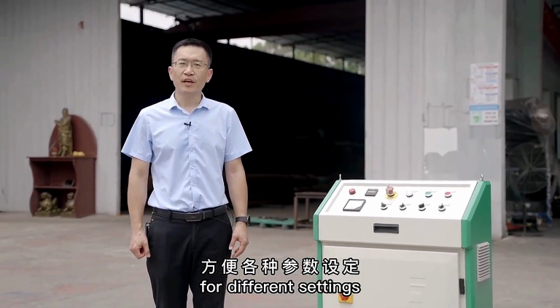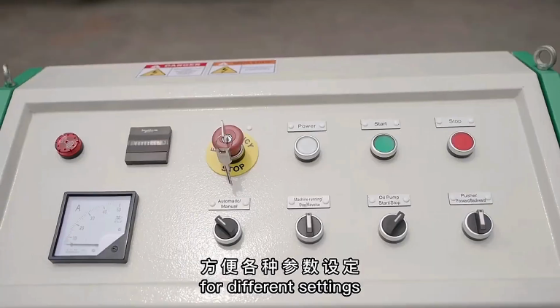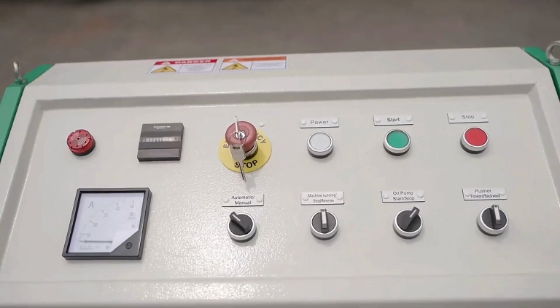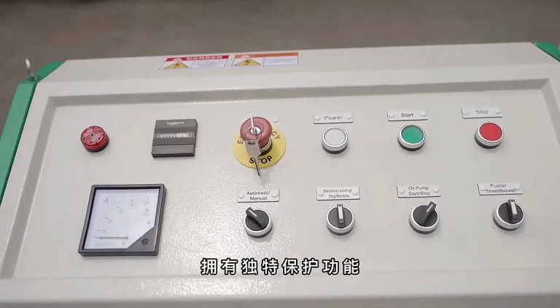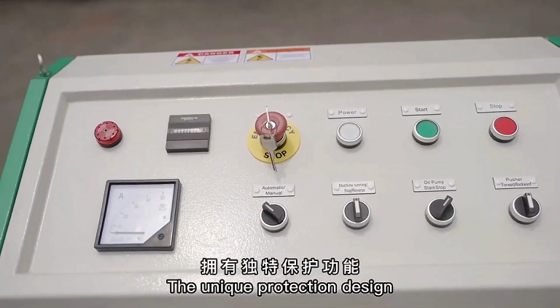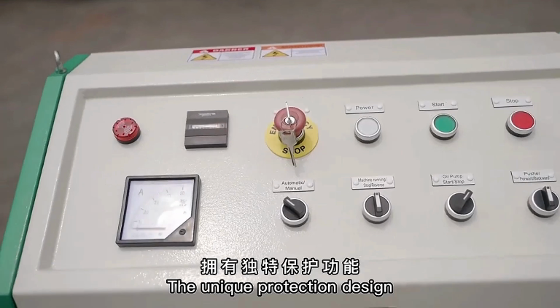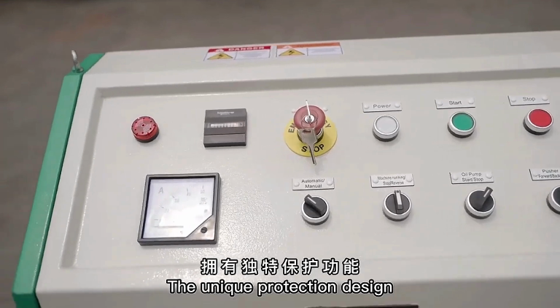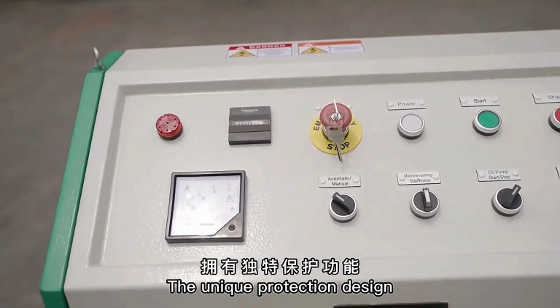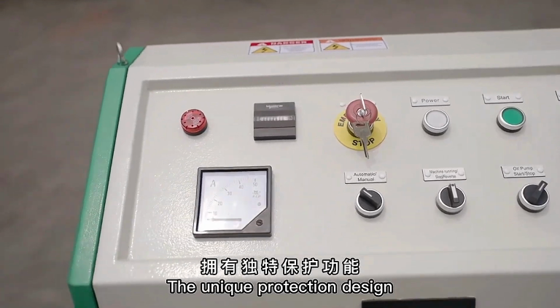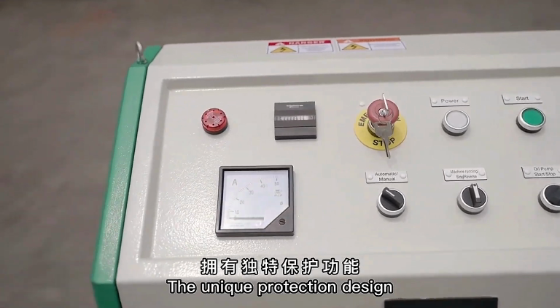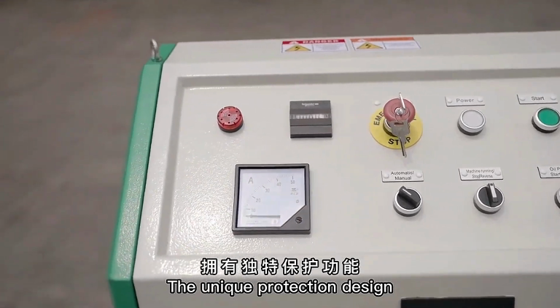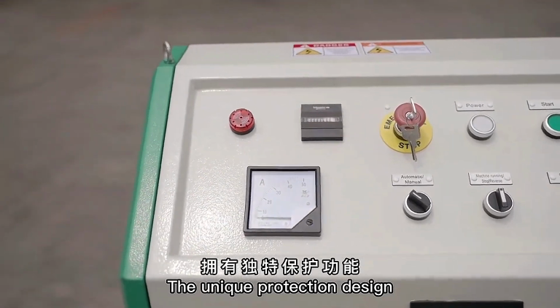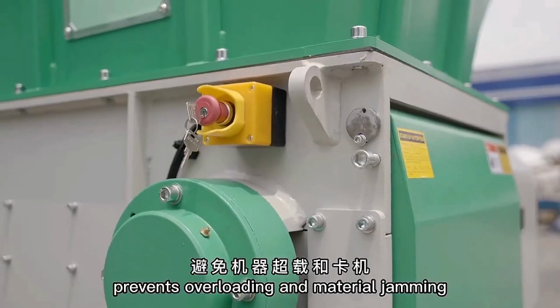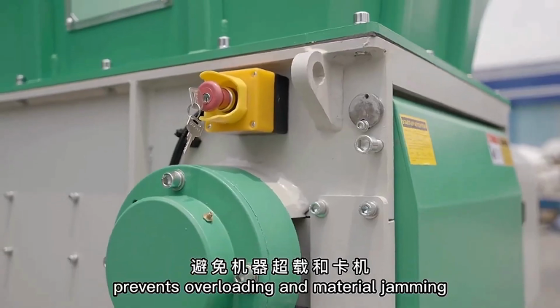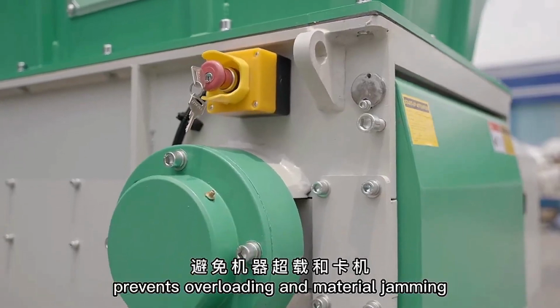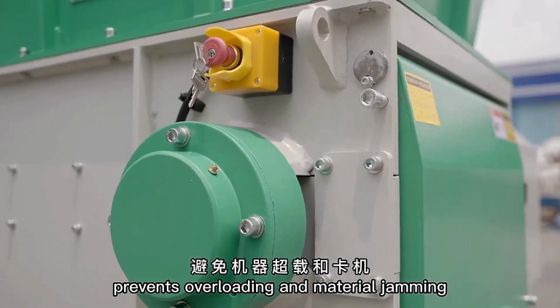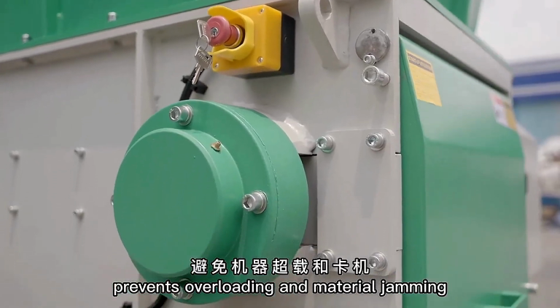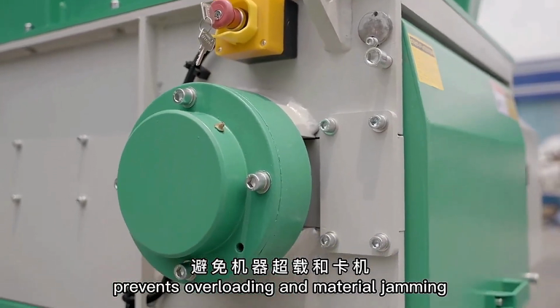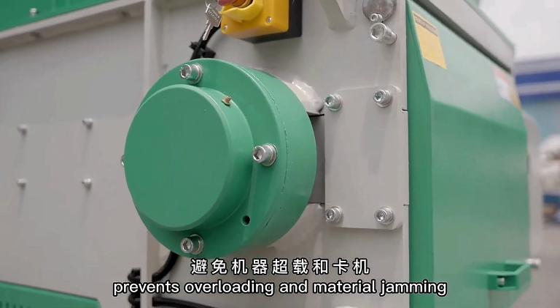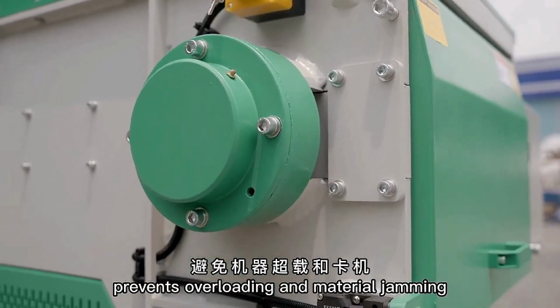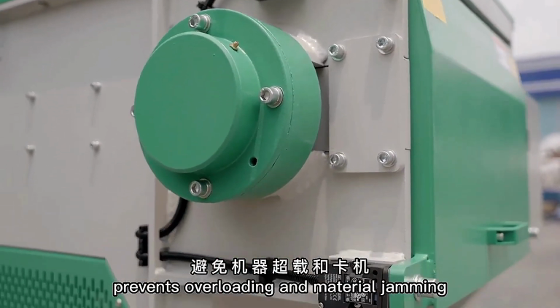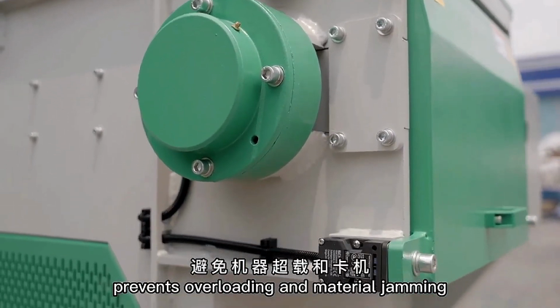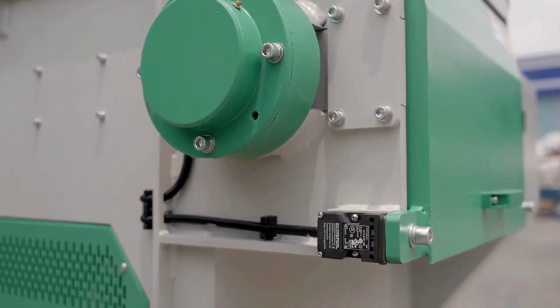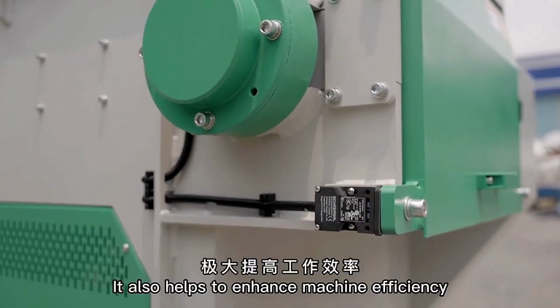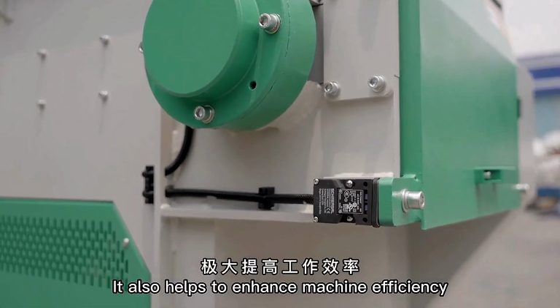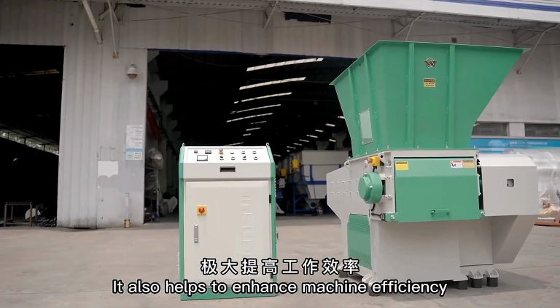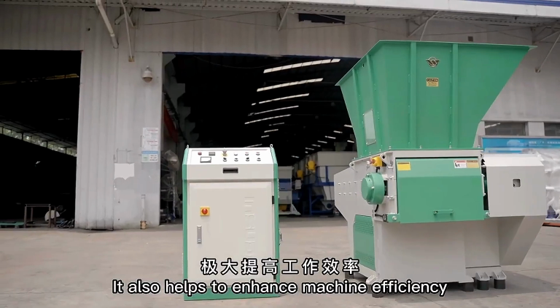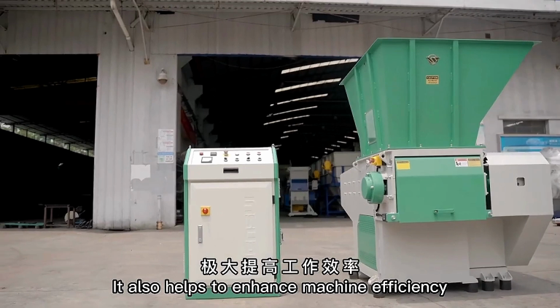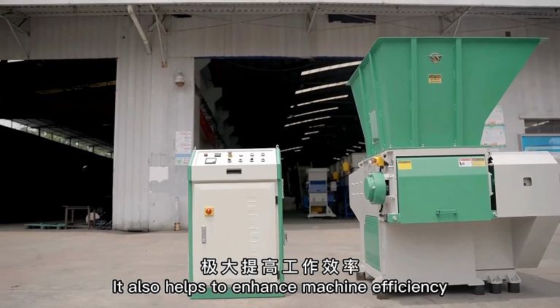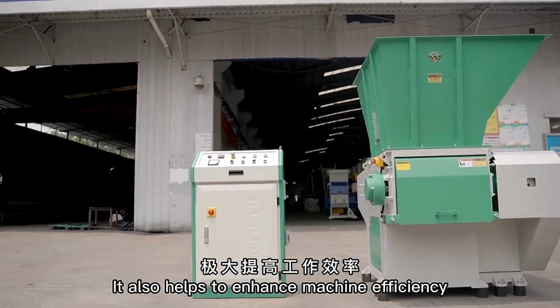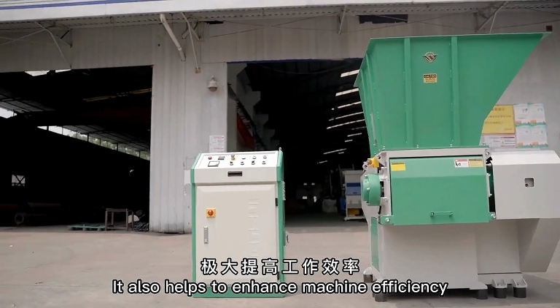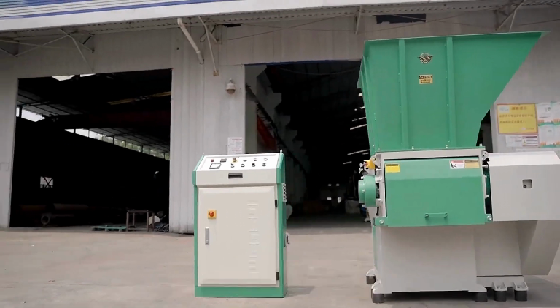The unique protection design prevents overloading and material jamming. It also helps to enhance machine efficiency.